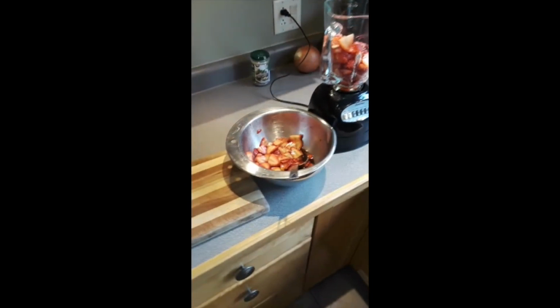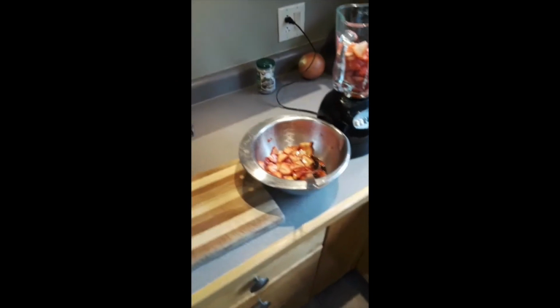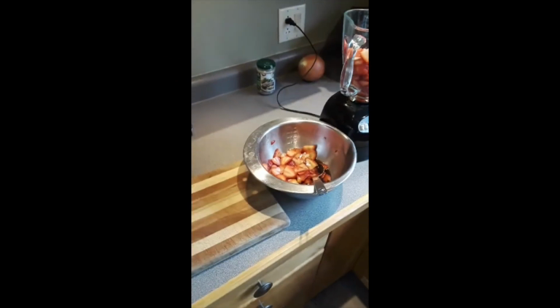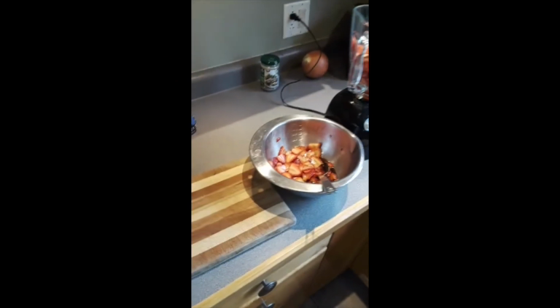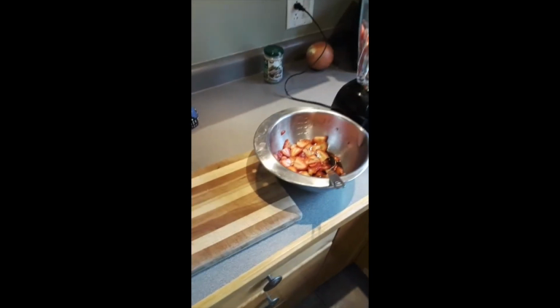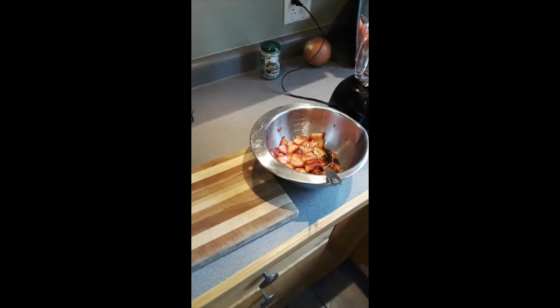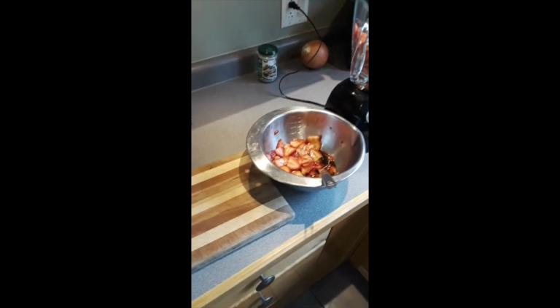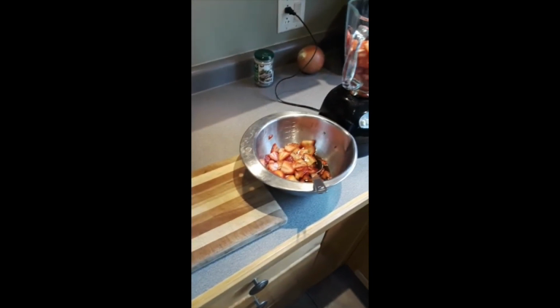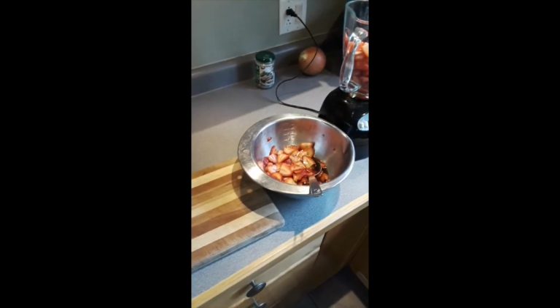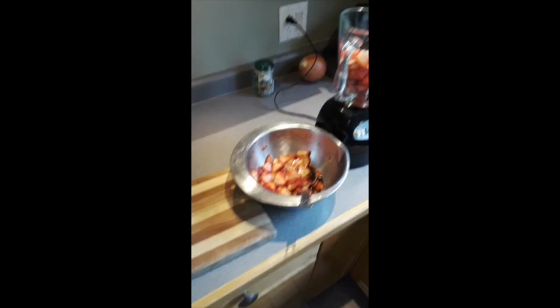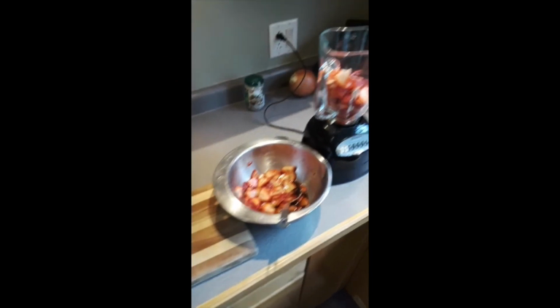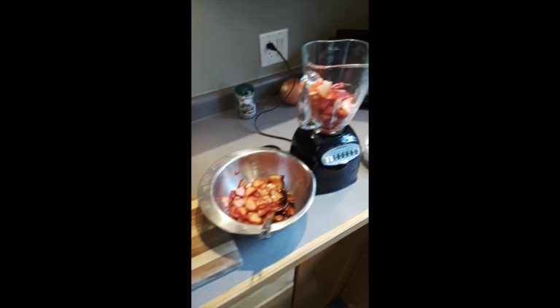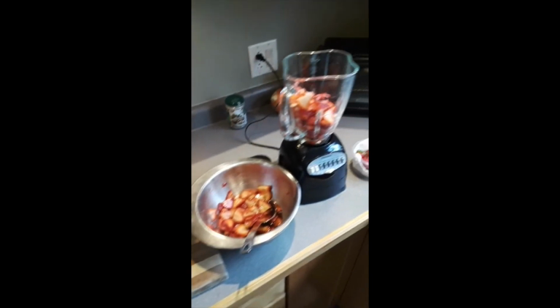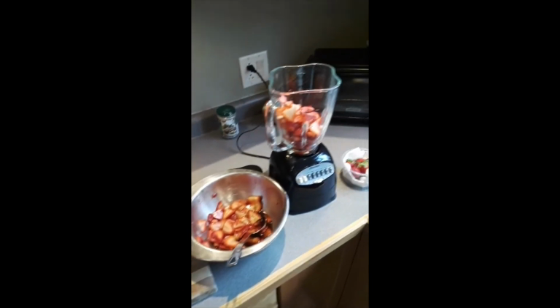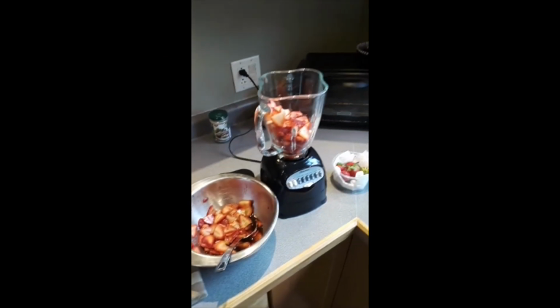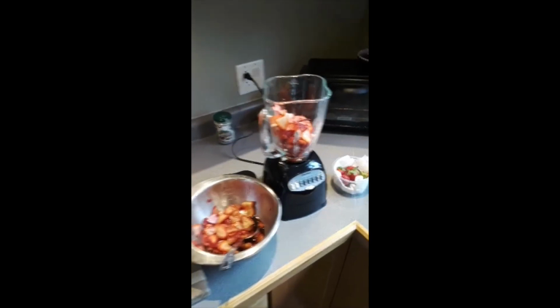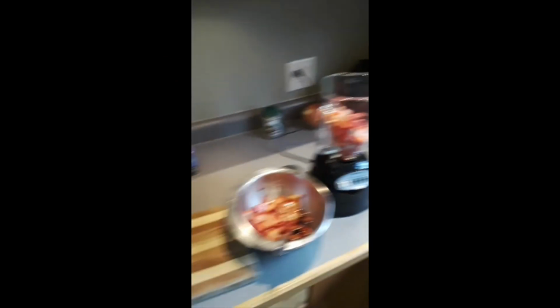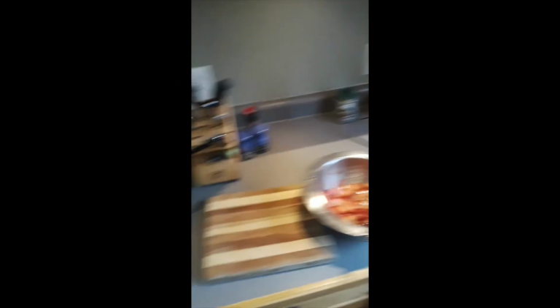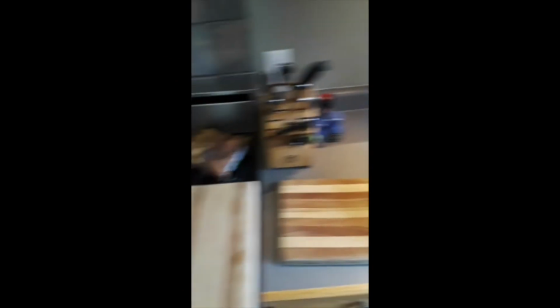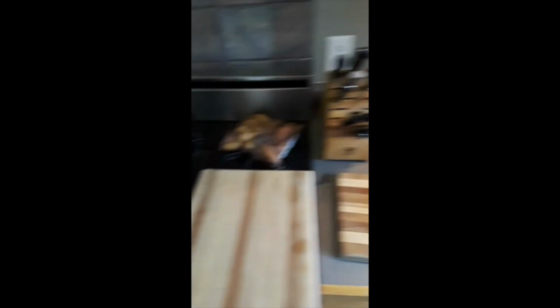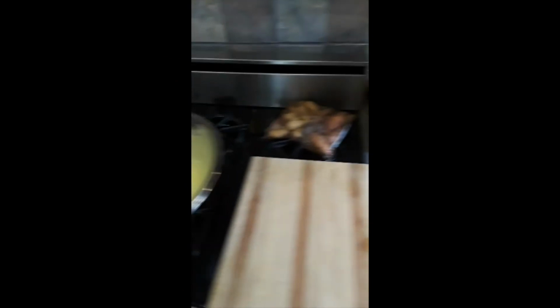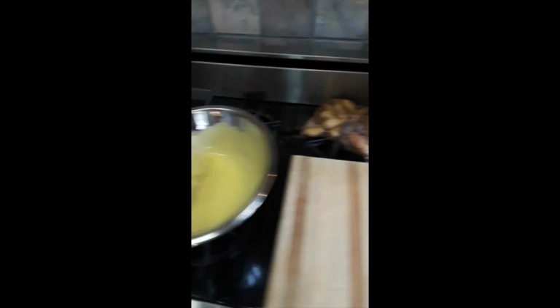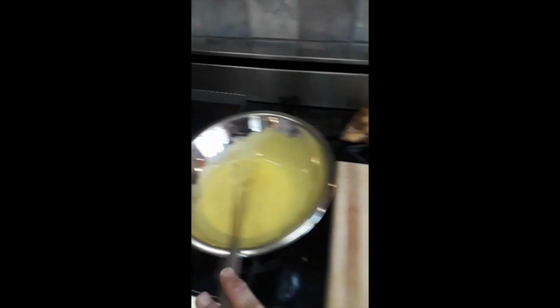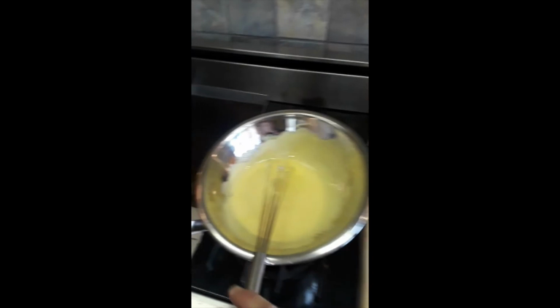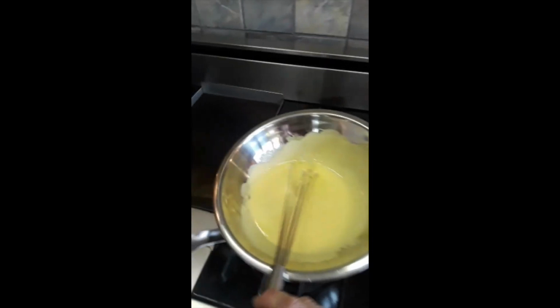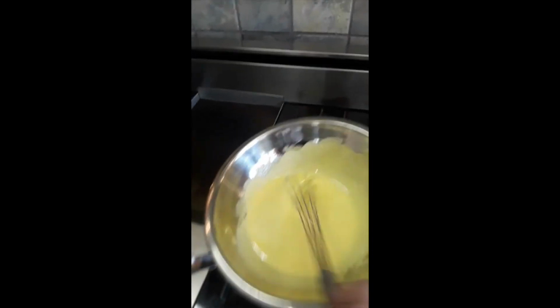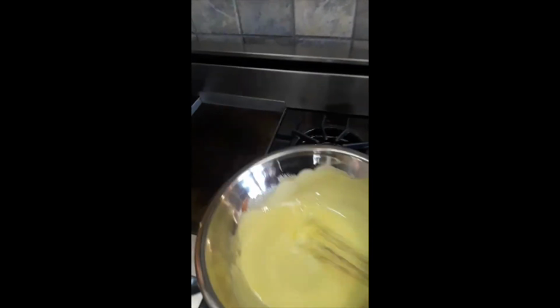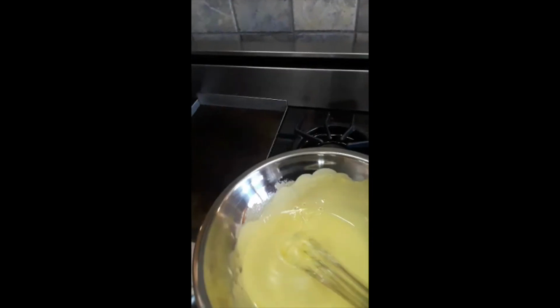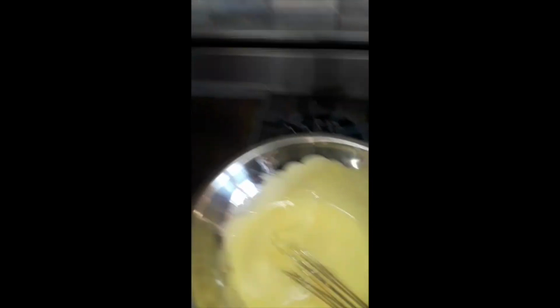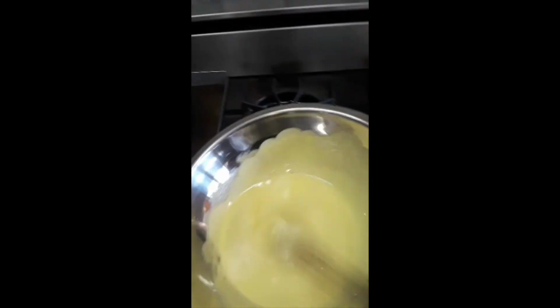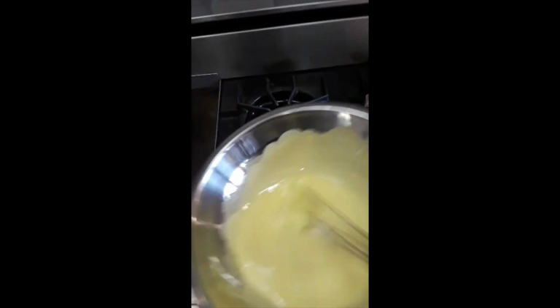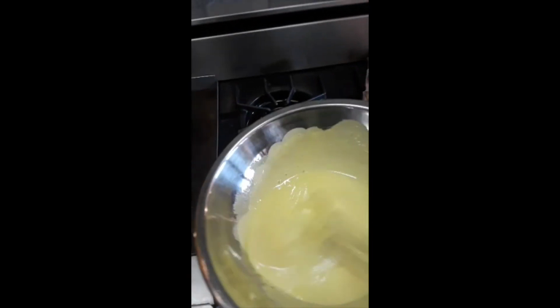that's strawberries with balsamic vinegar and sugar that sit for a while — in the bottom of a cup. Then I'll whip some cream and add the rest of this blended eggy mixture to it and let it sit overnight.